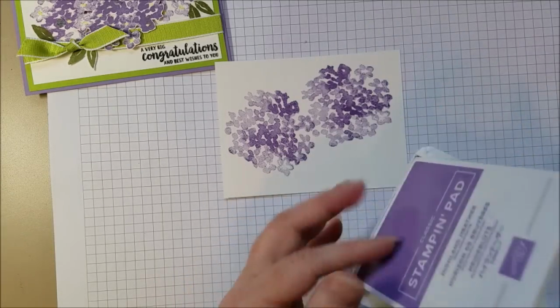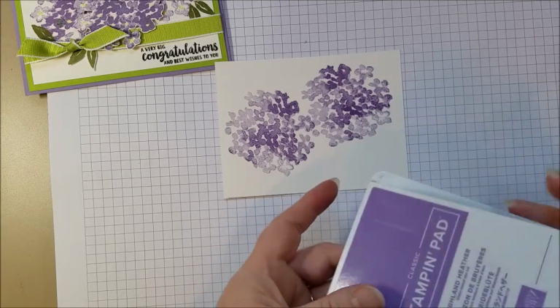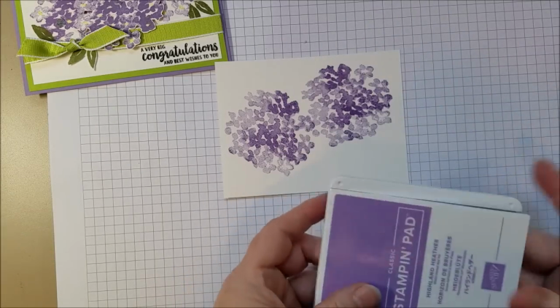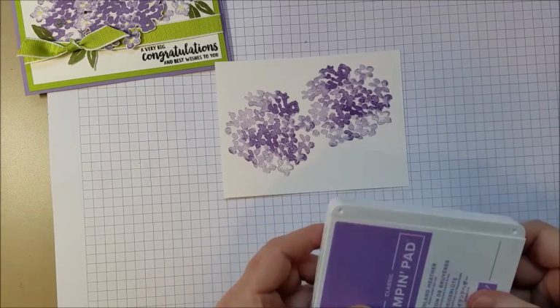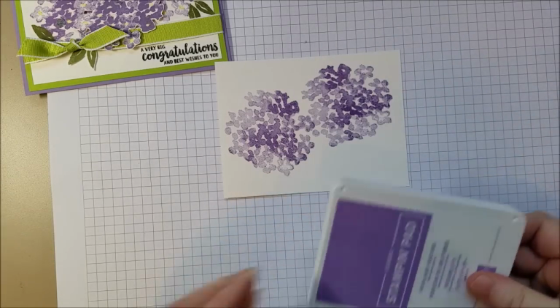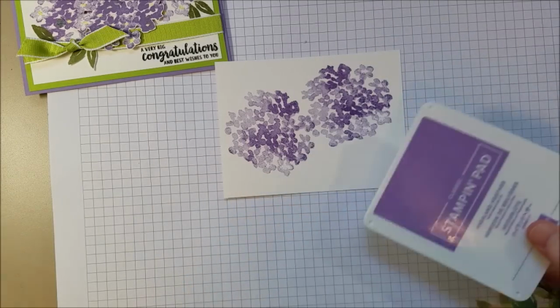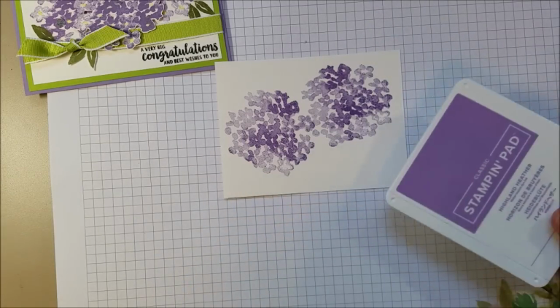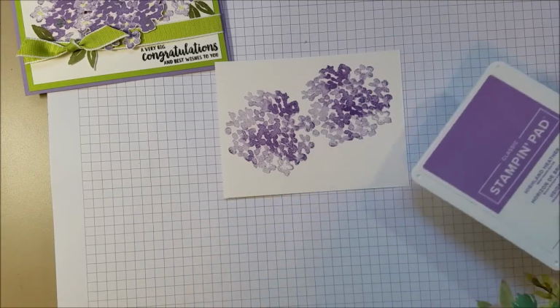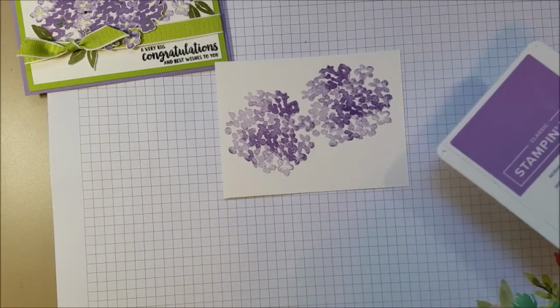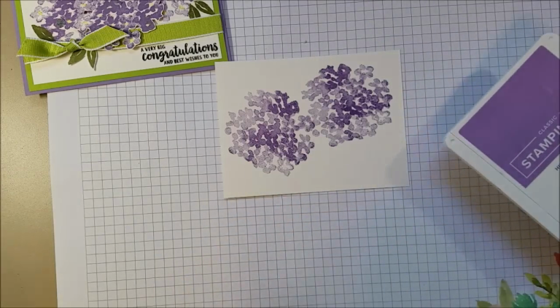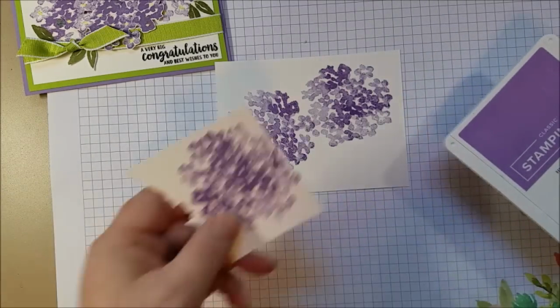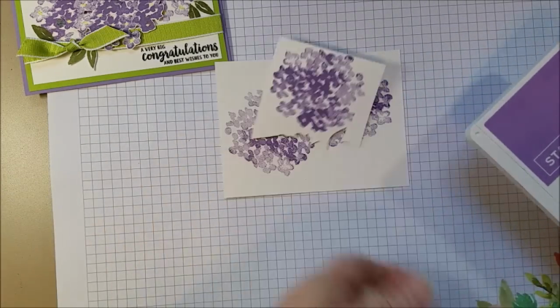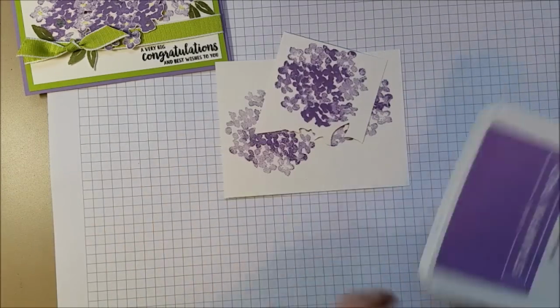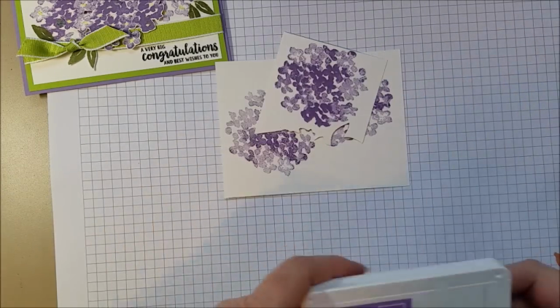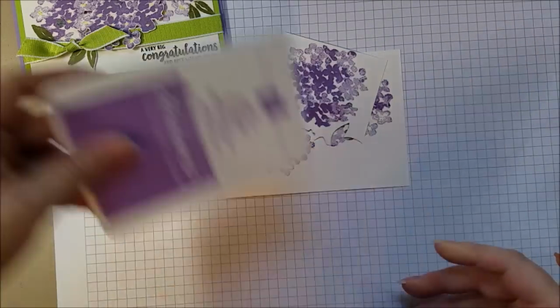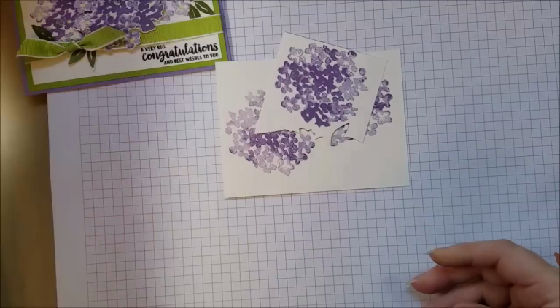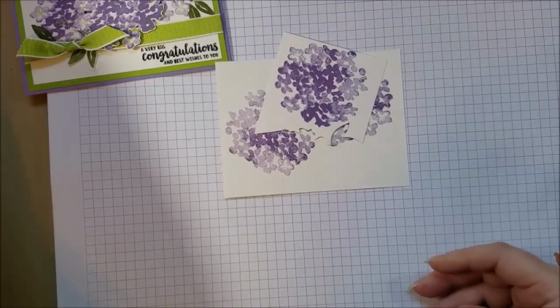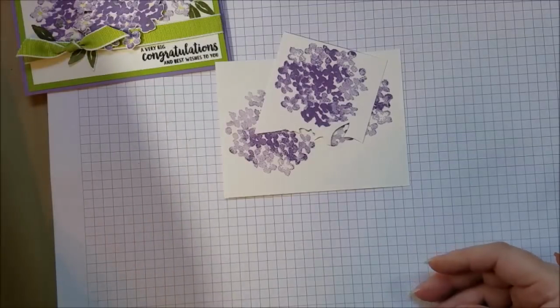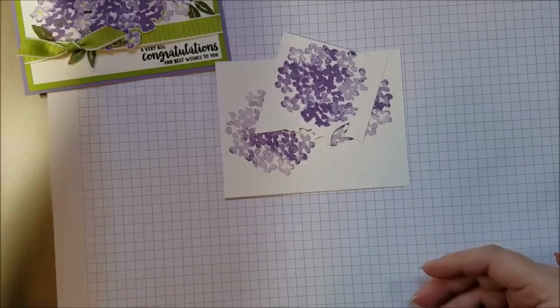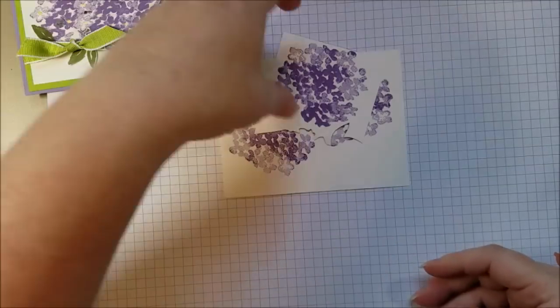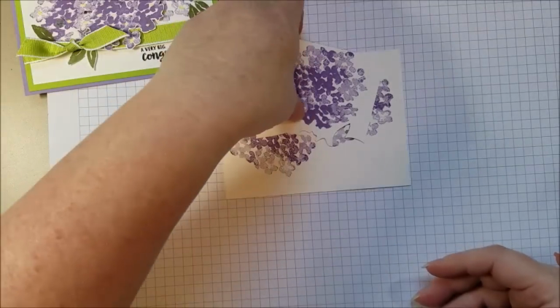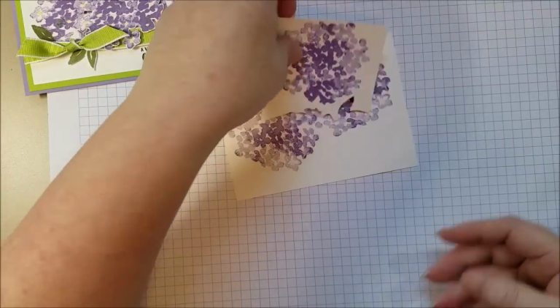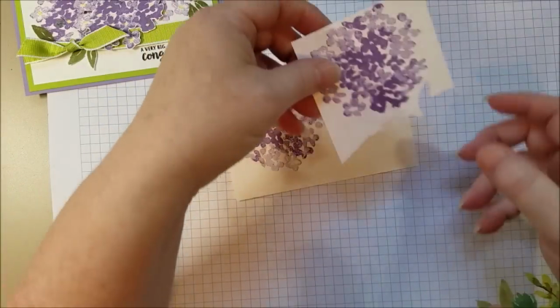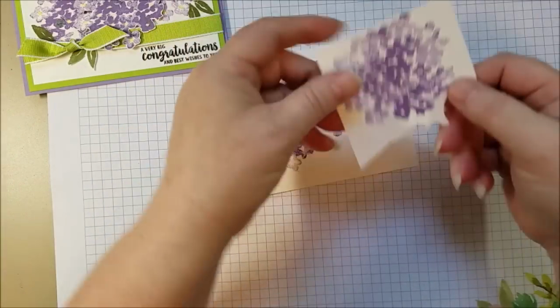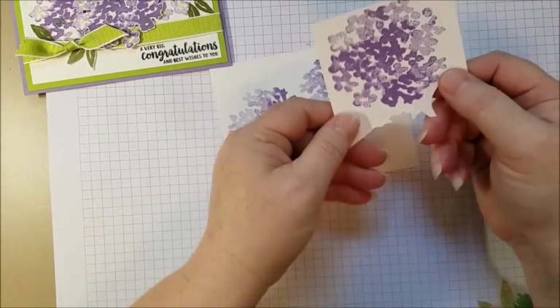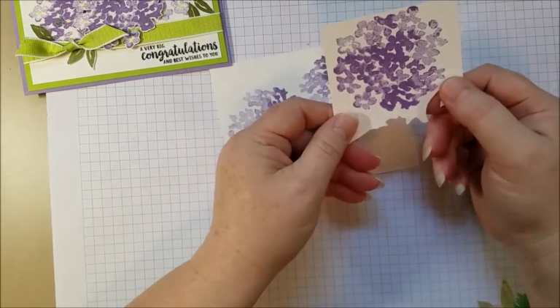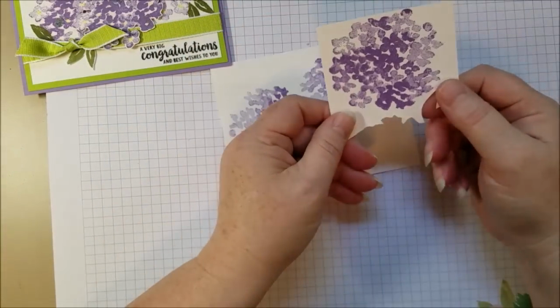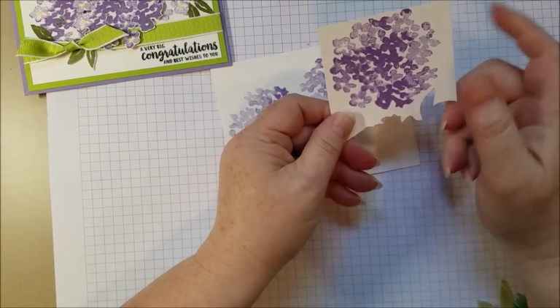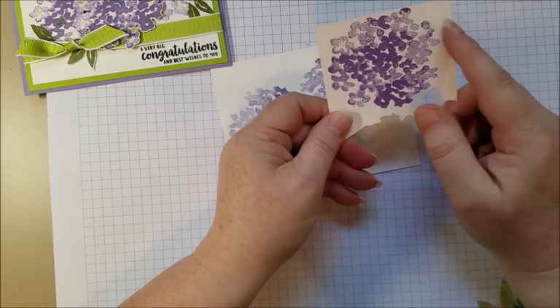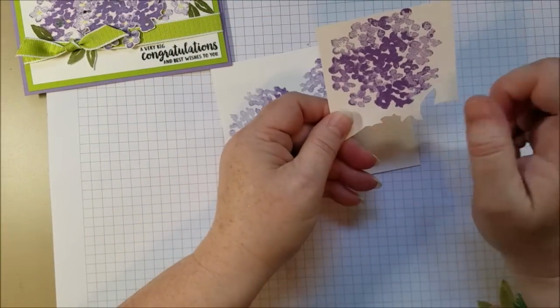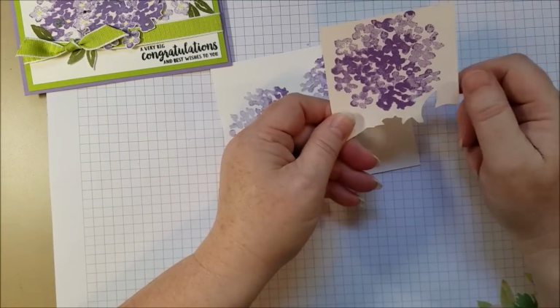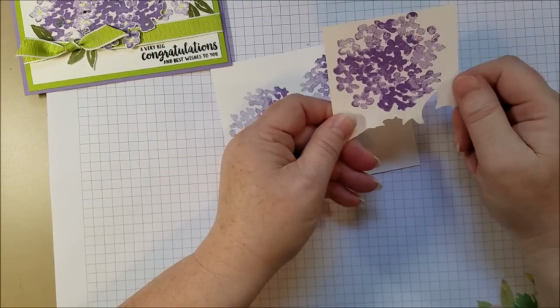You also need one more — I already stamped one so you didn't have to keep watching me stamp. On a scrap piece.